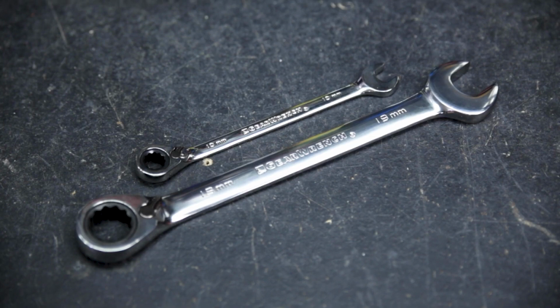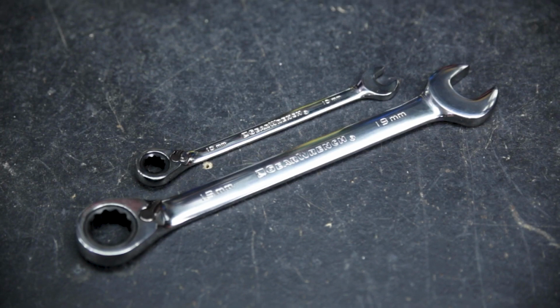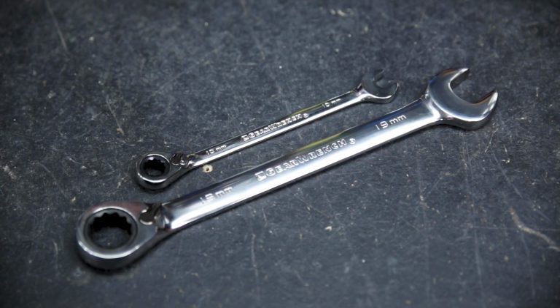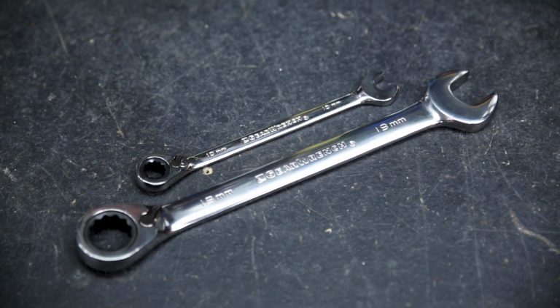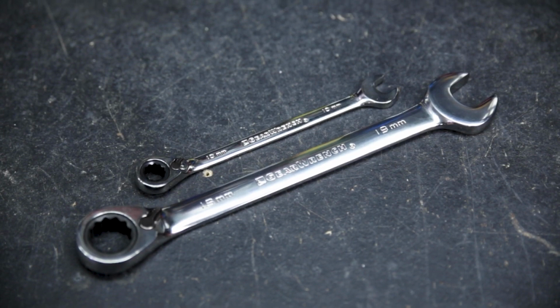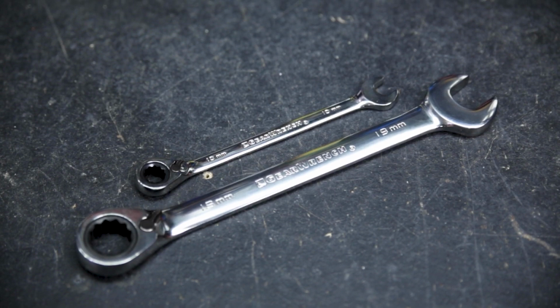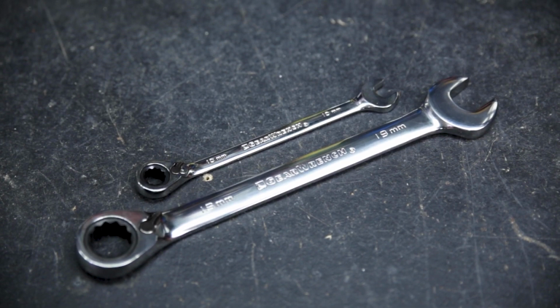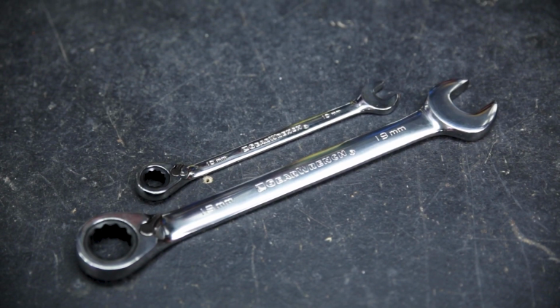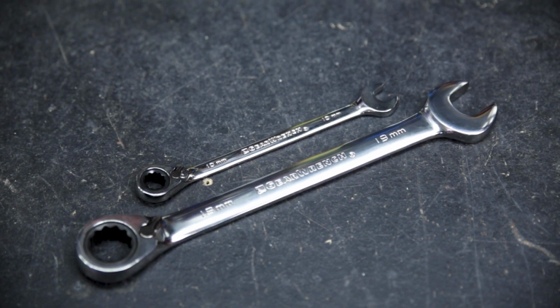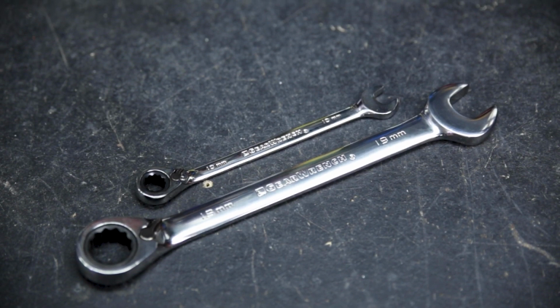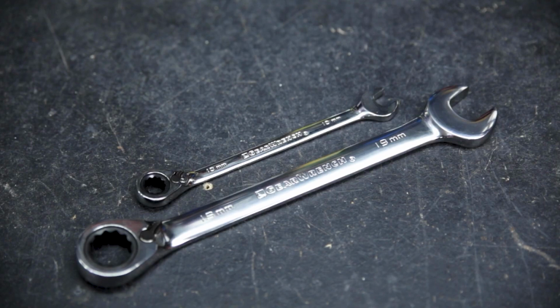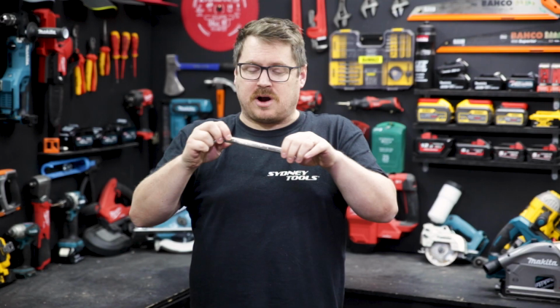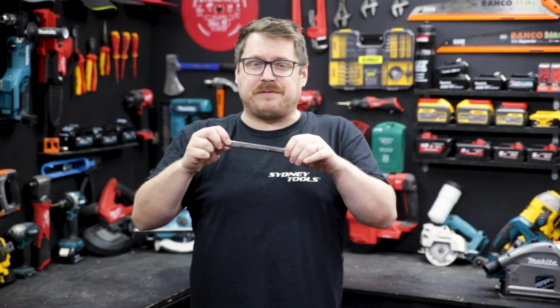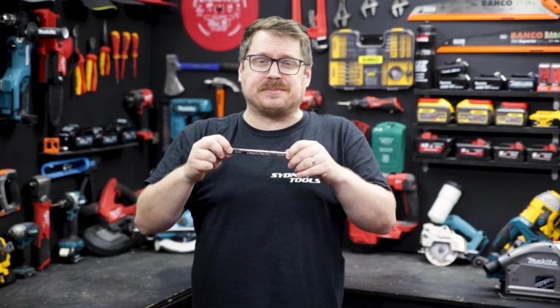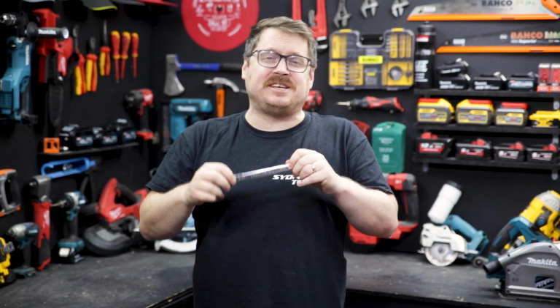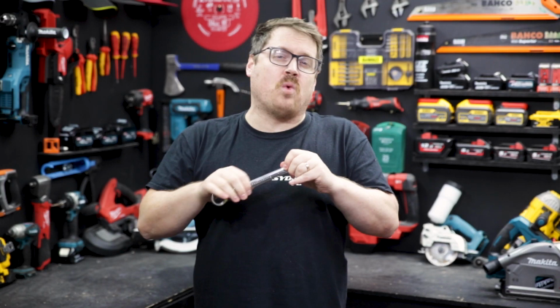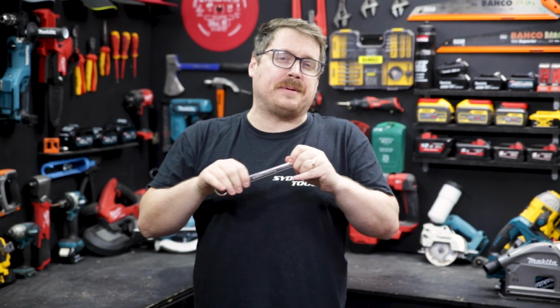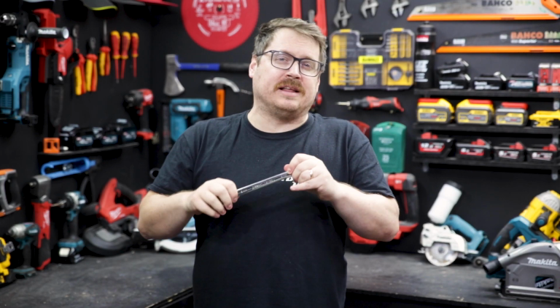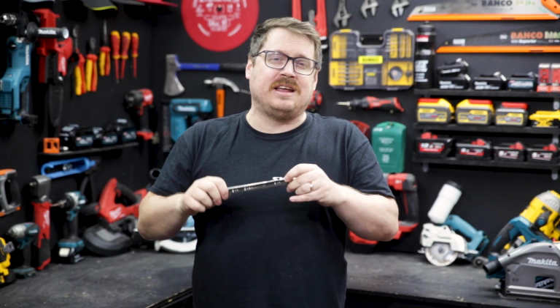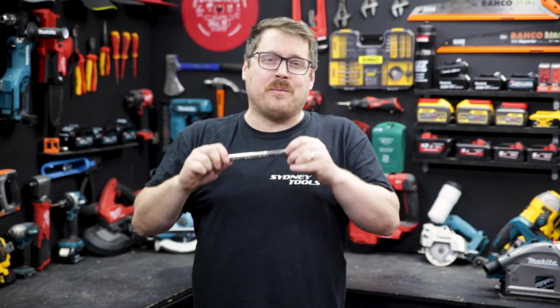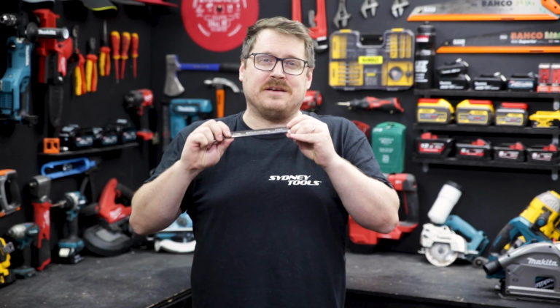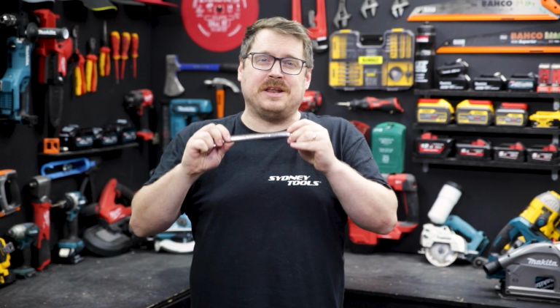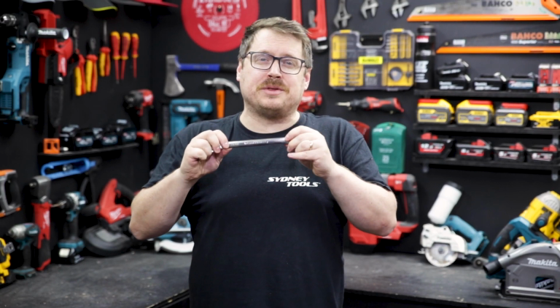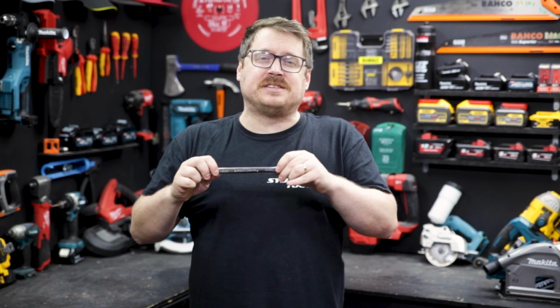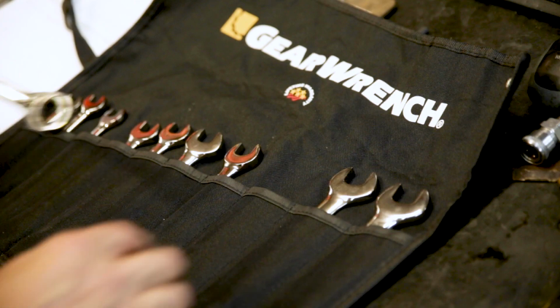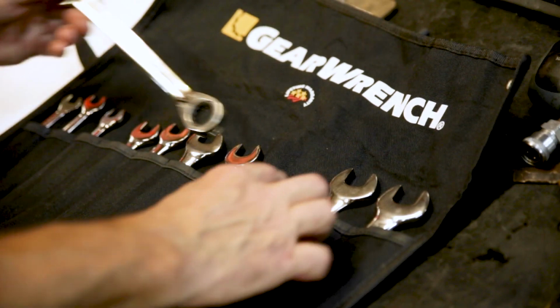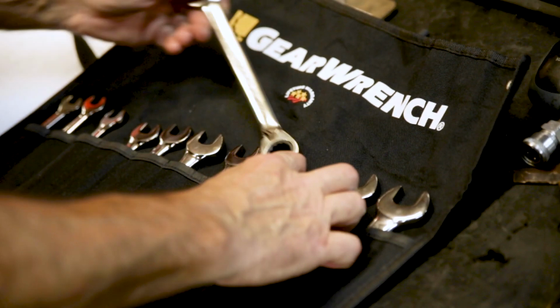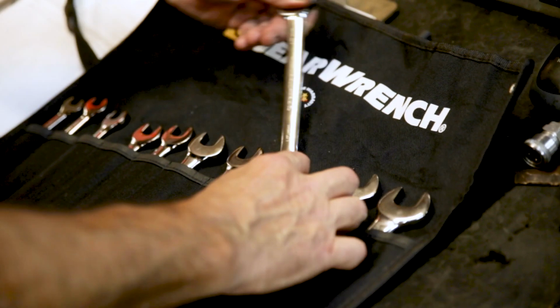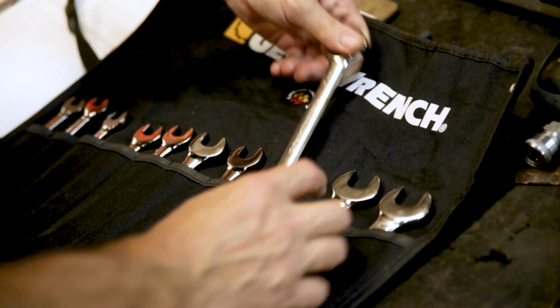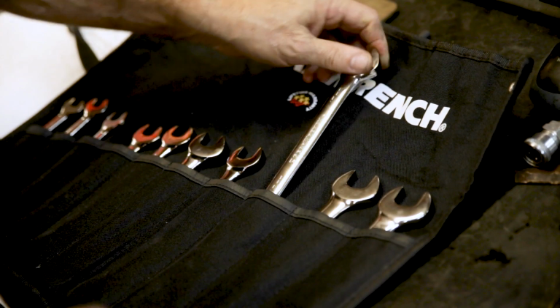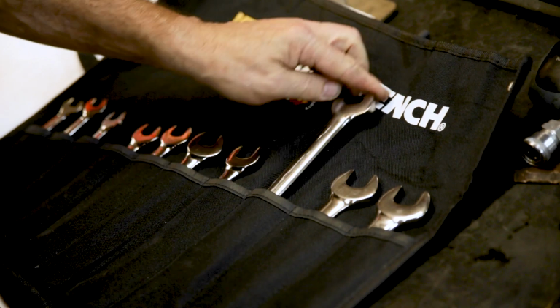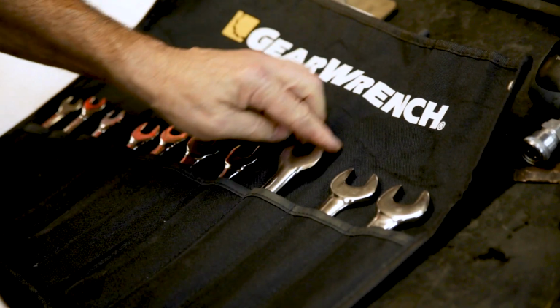The markings are all etched for easy identification, that nice chrome finish means you can wipe it clean when you're finished with it, and it stows away in the included roll.